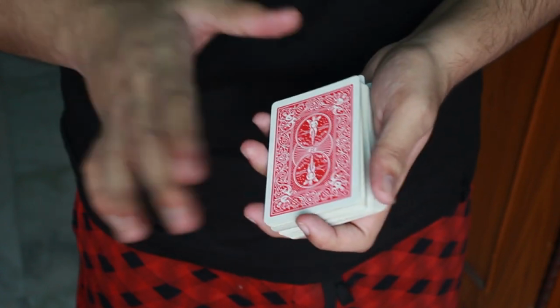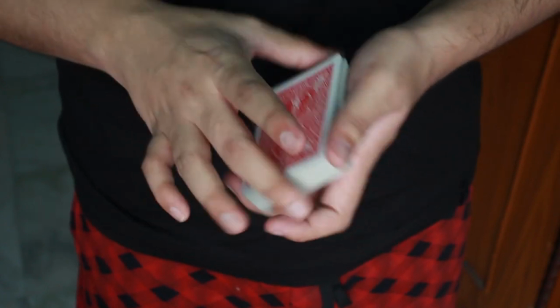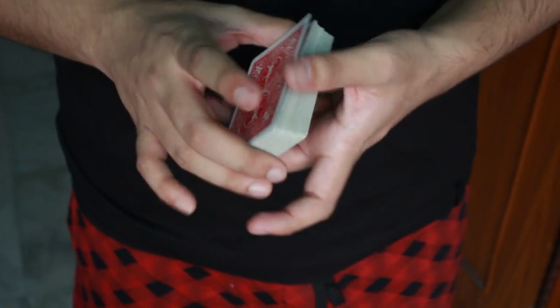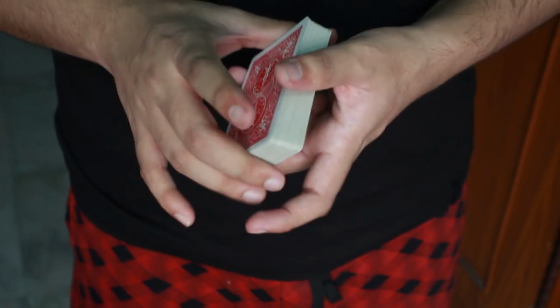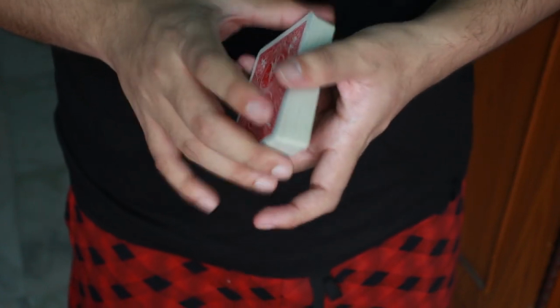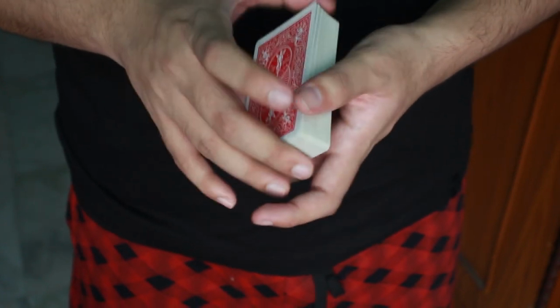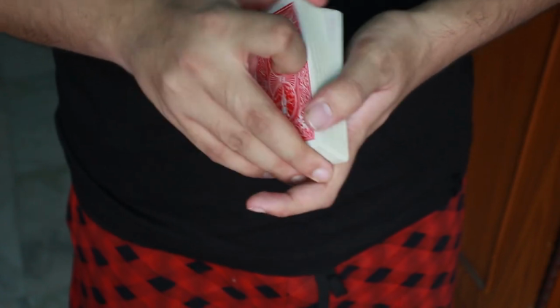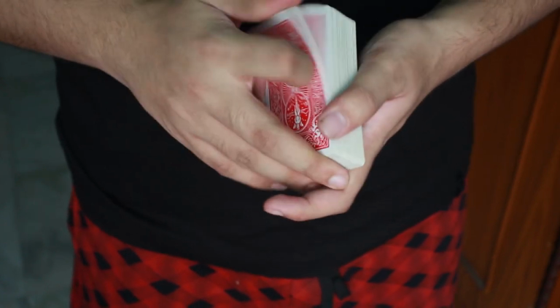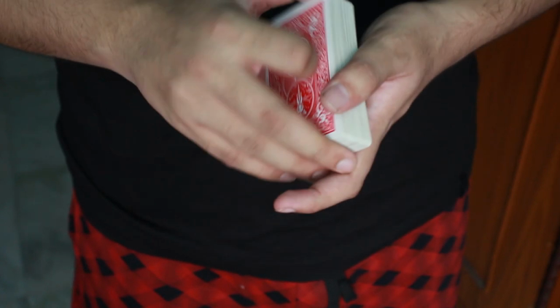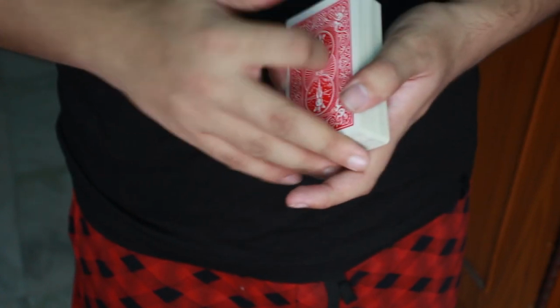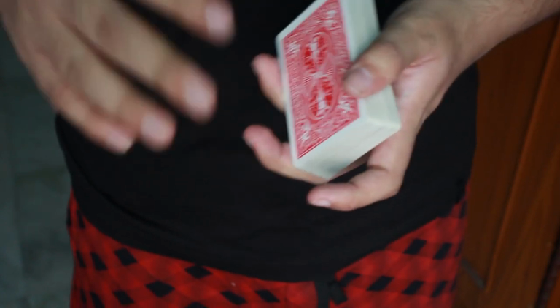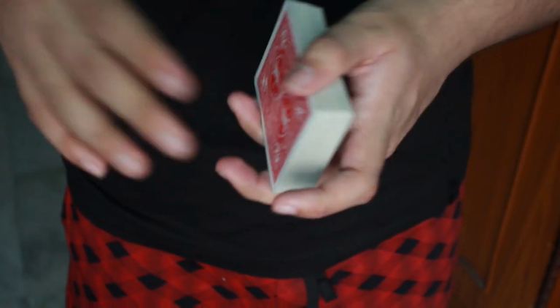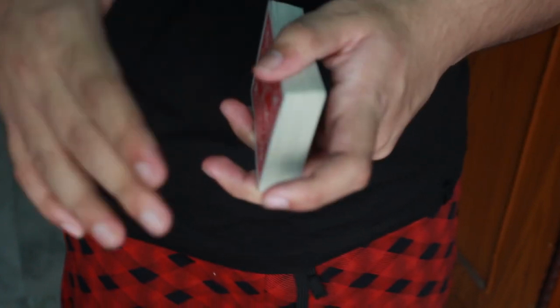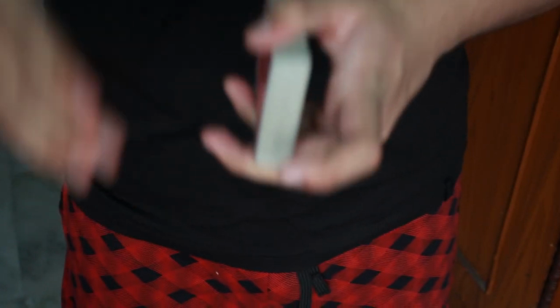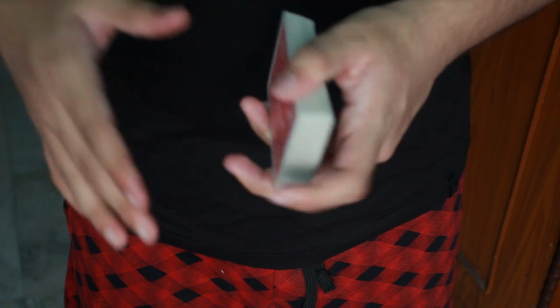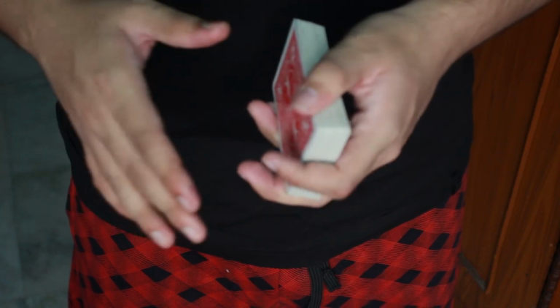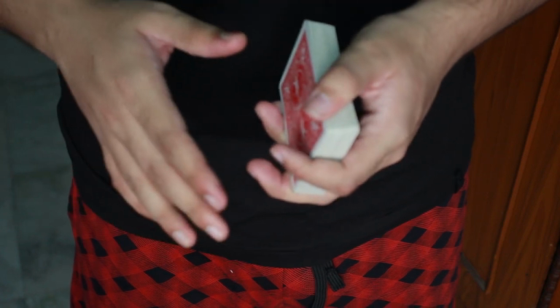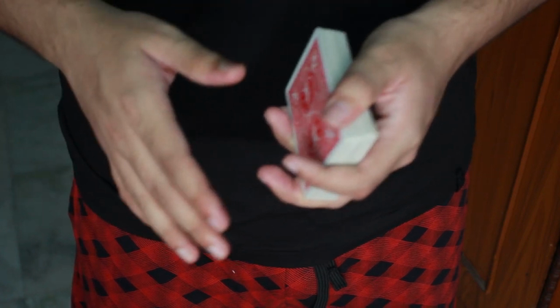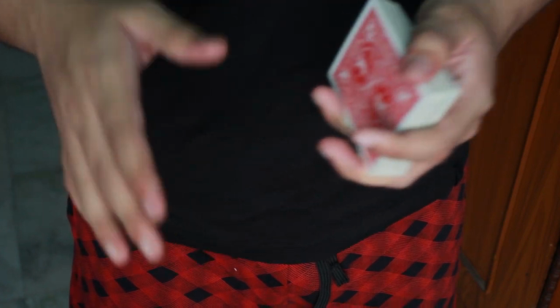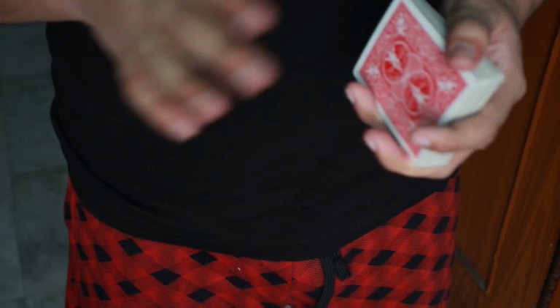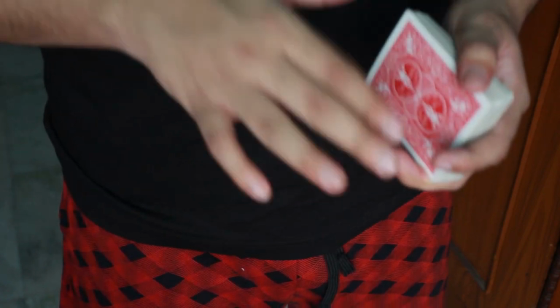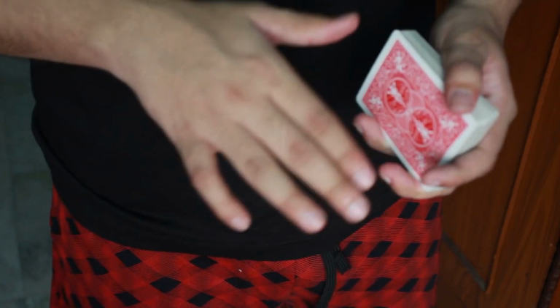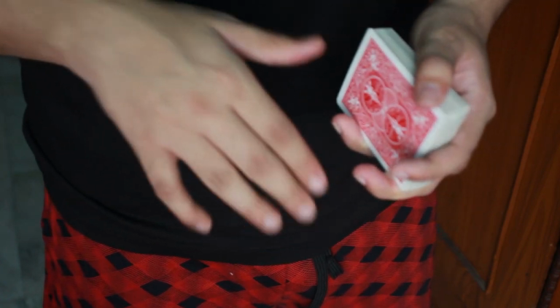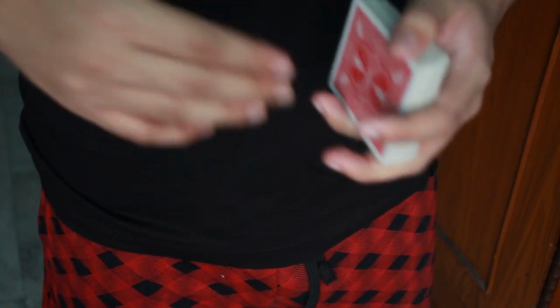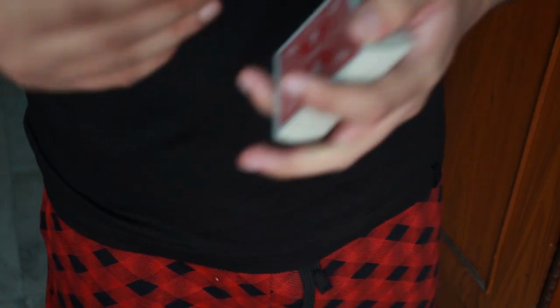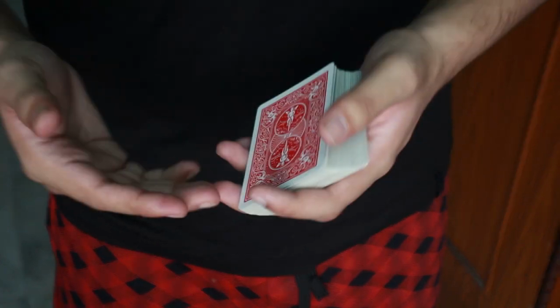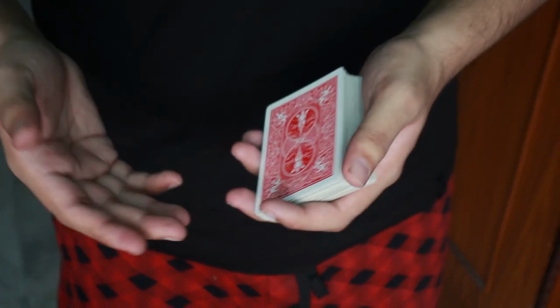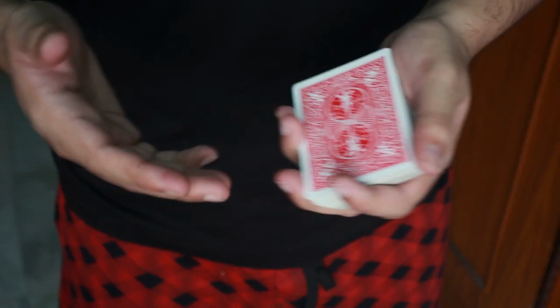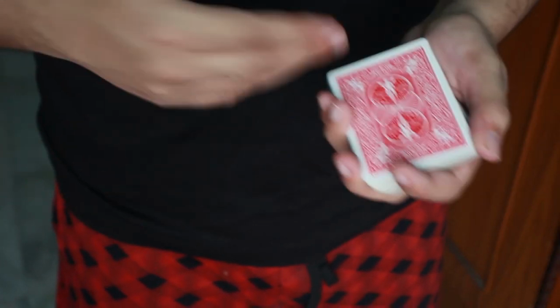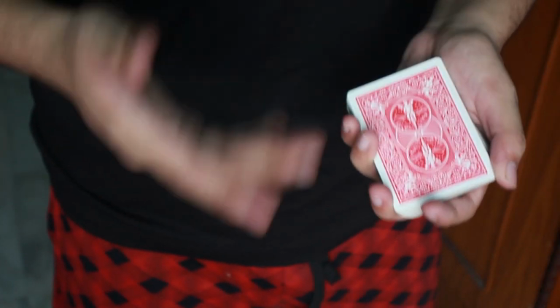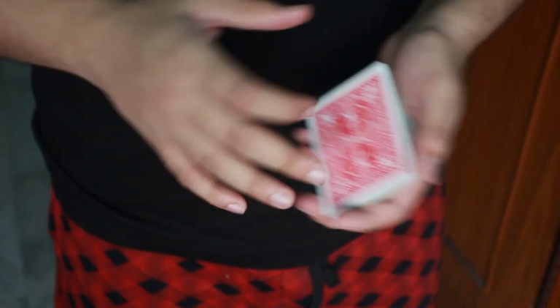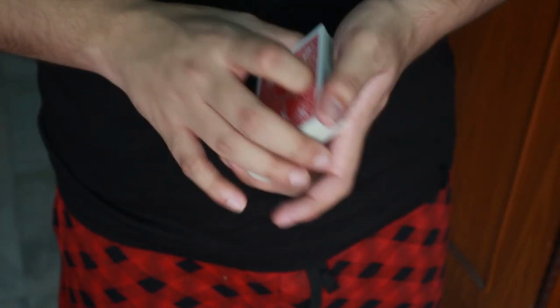That is the first step that you need to do in order to do the Dynamo Shuffle.